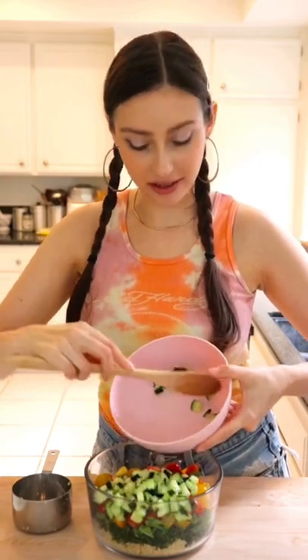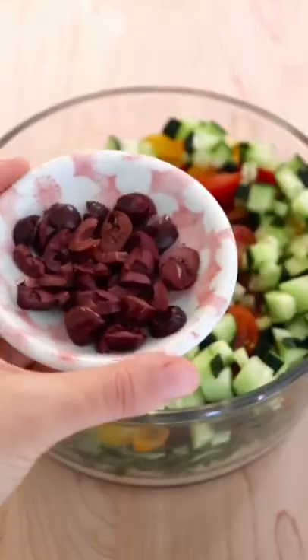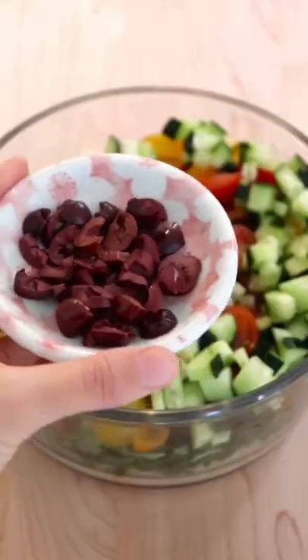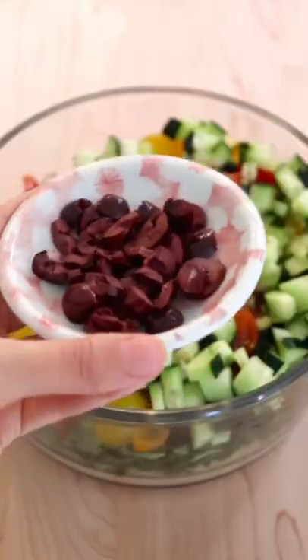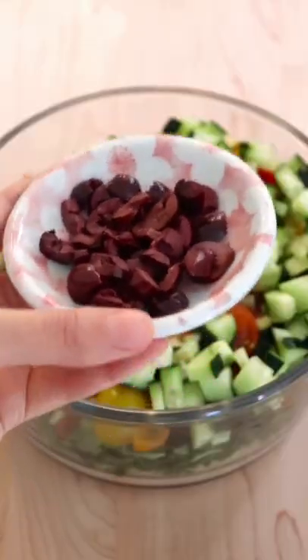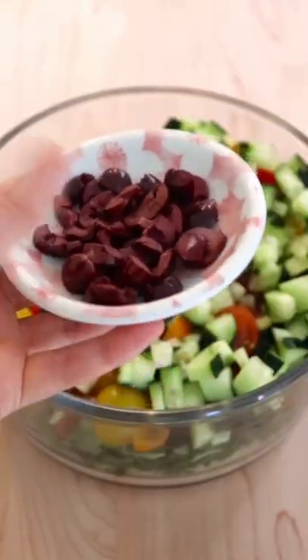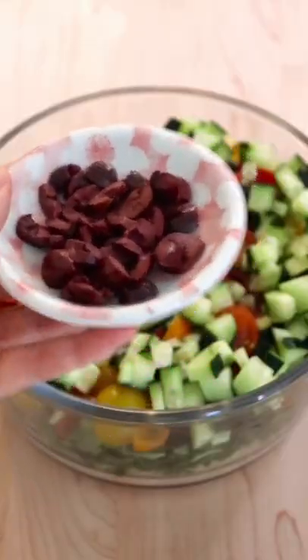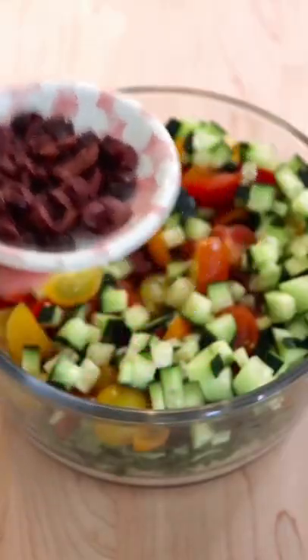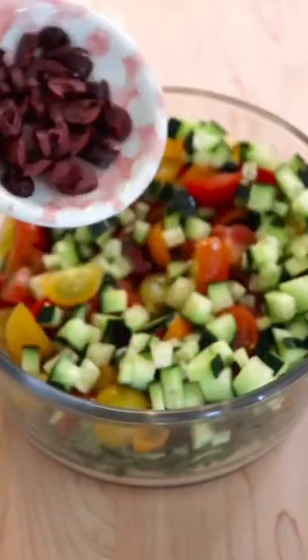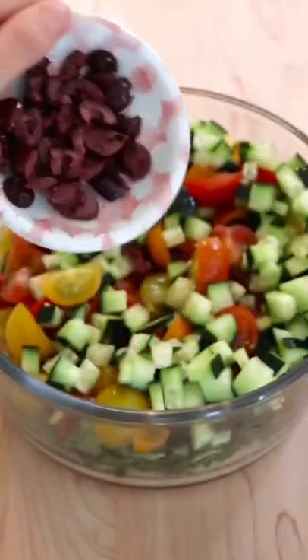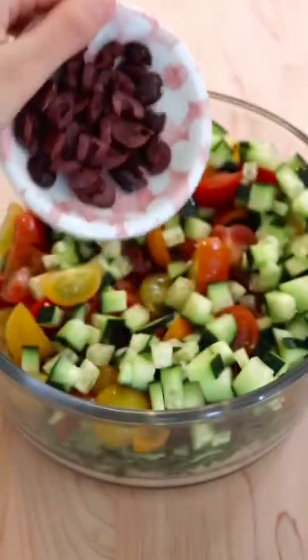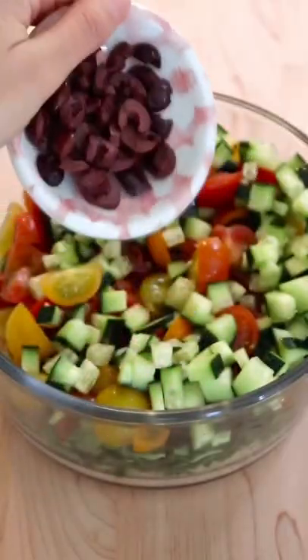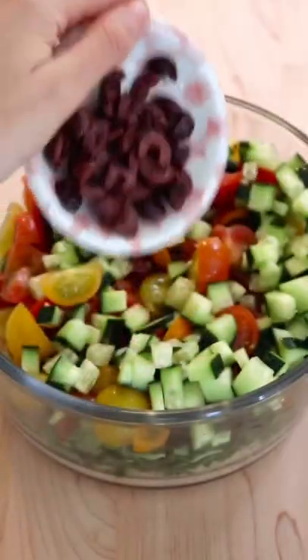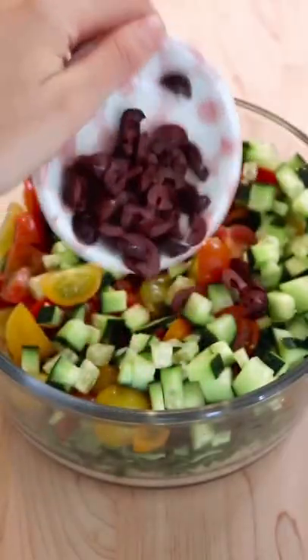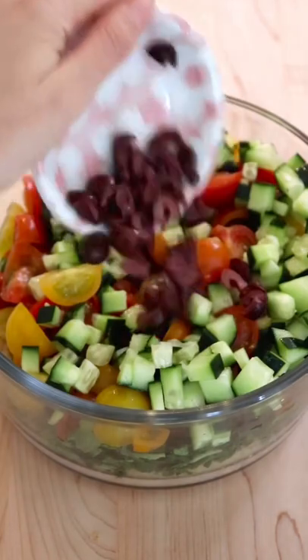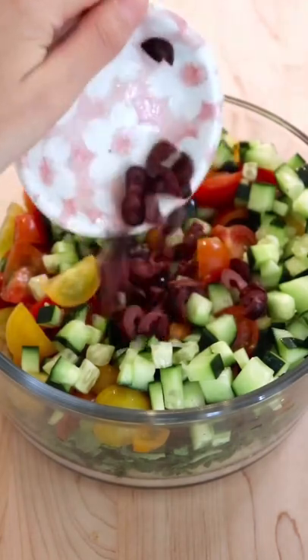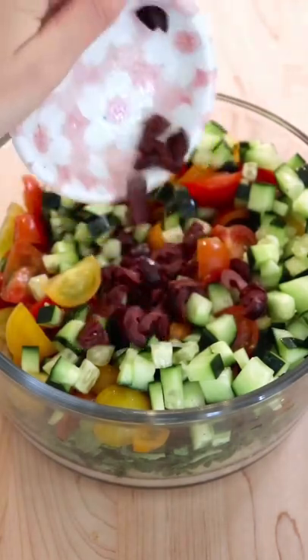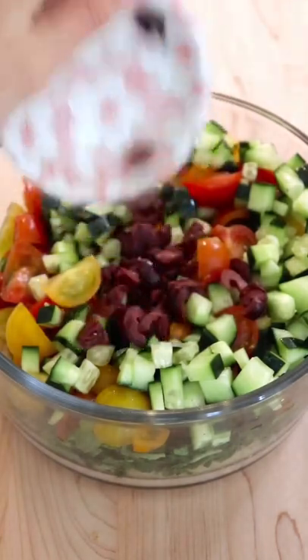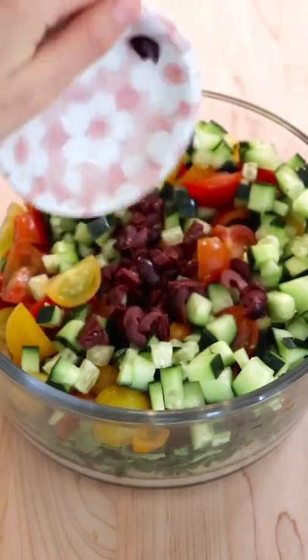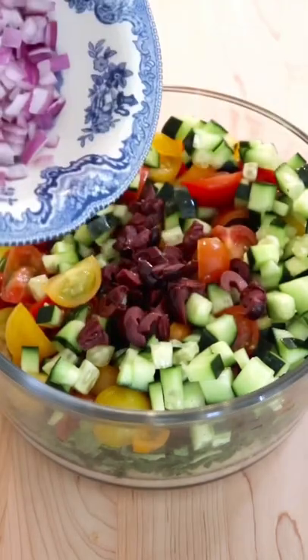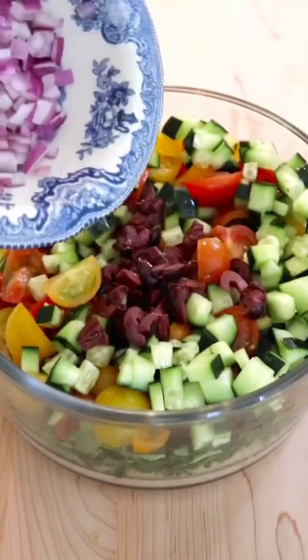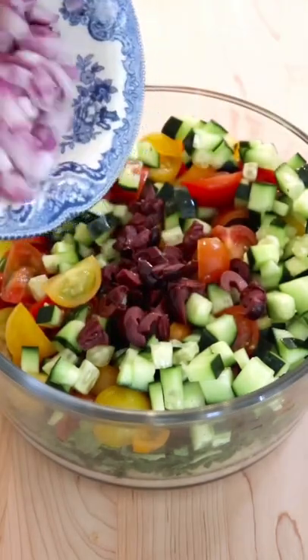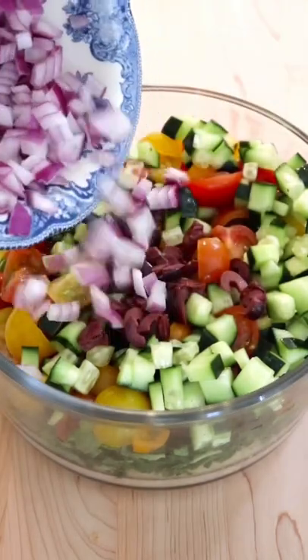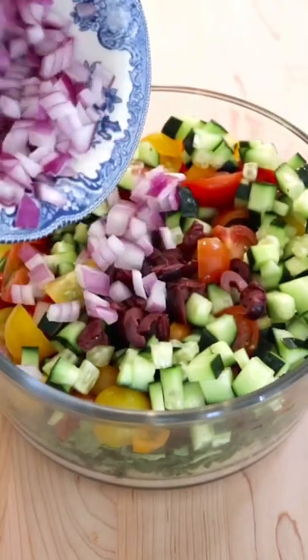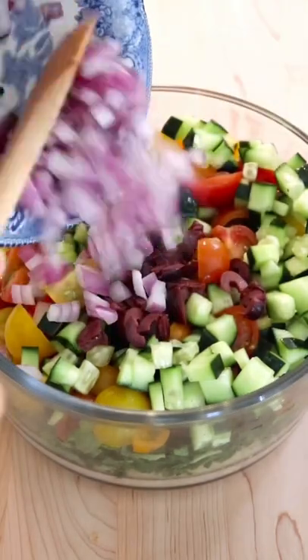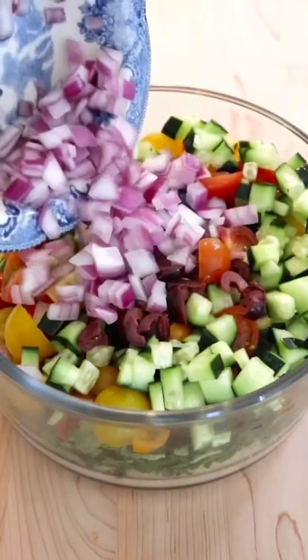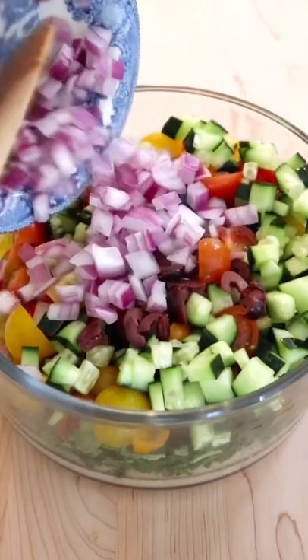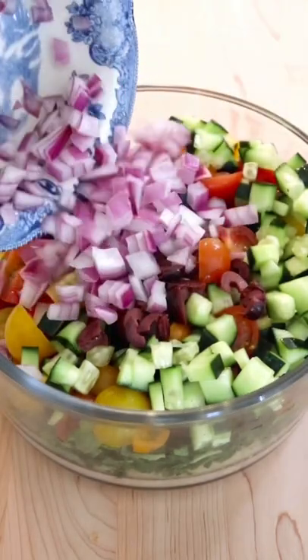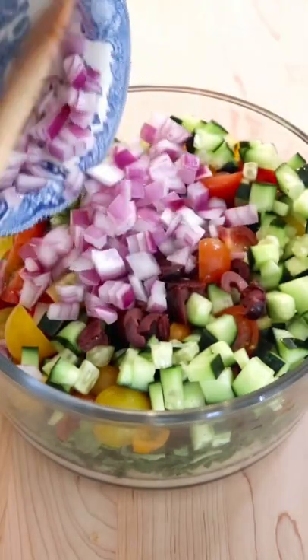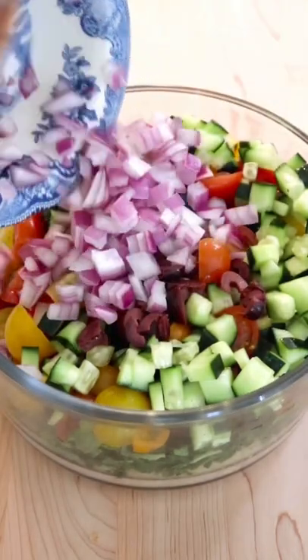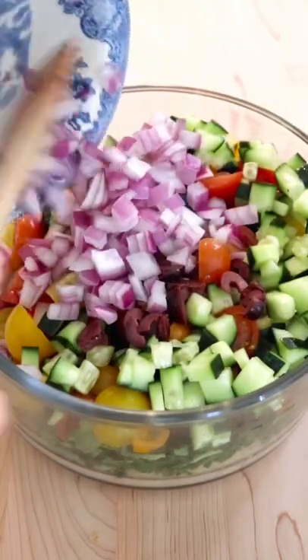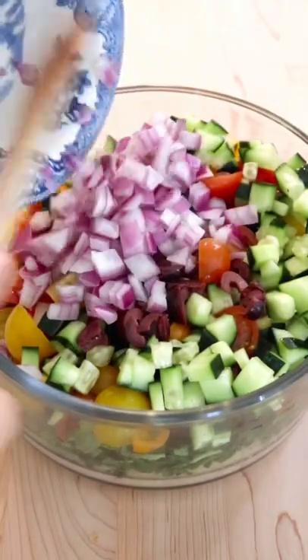This dish is inspired by the Mediterranean diet, which is proven to have anti-aging and longevity benefits.